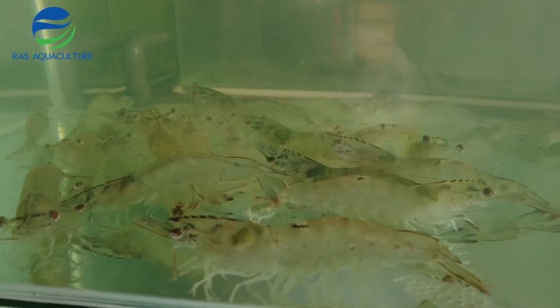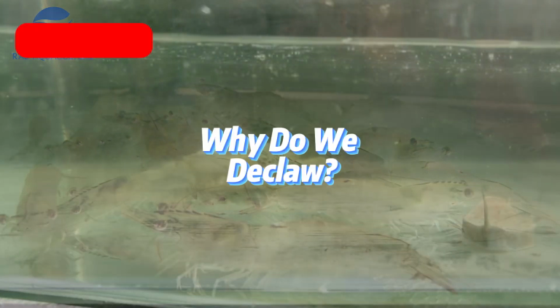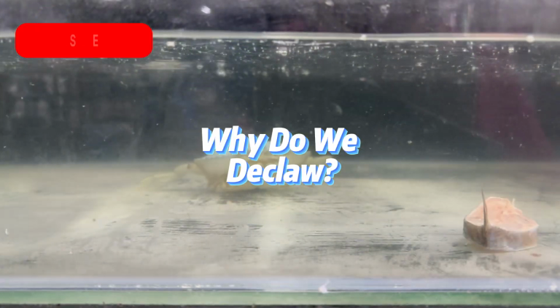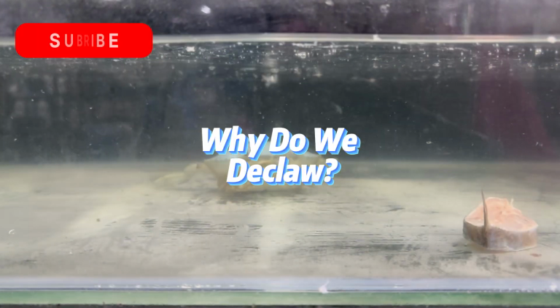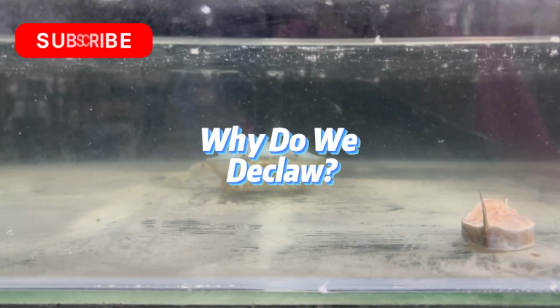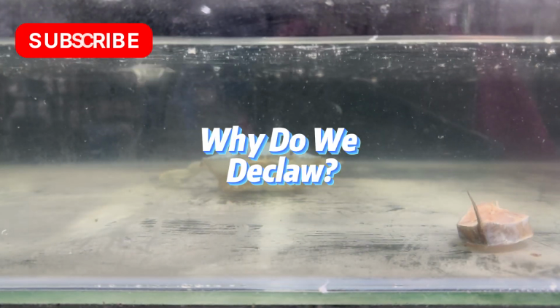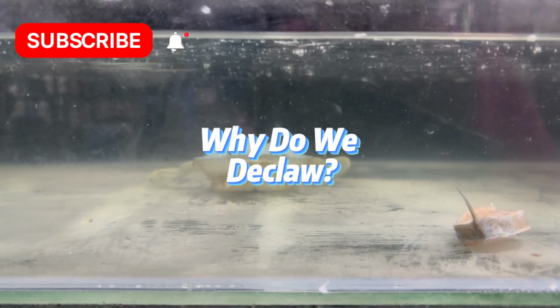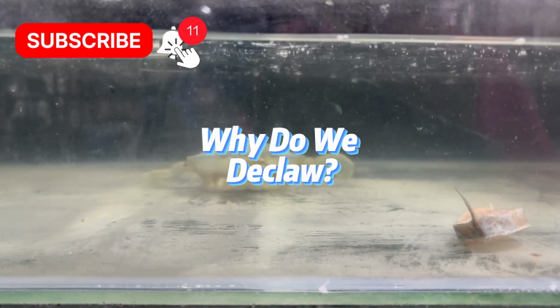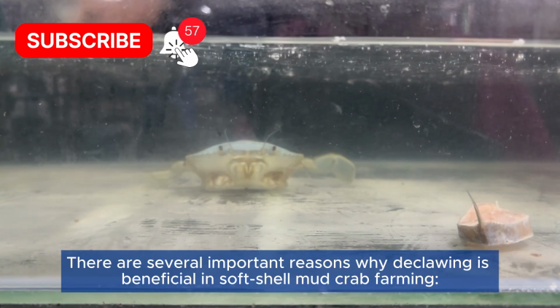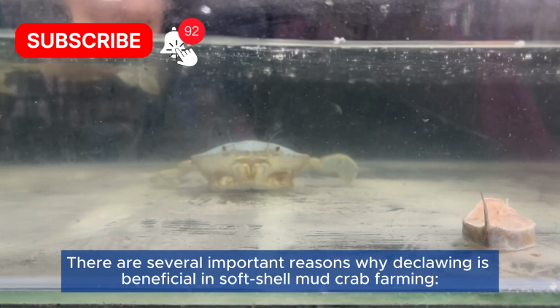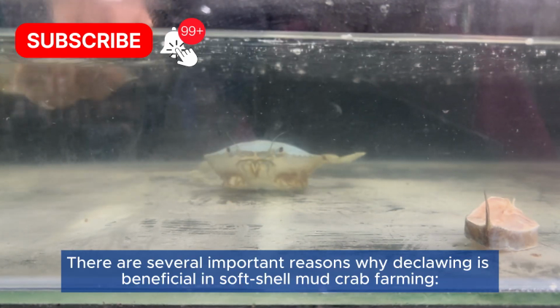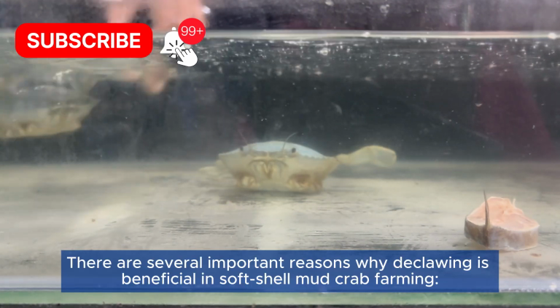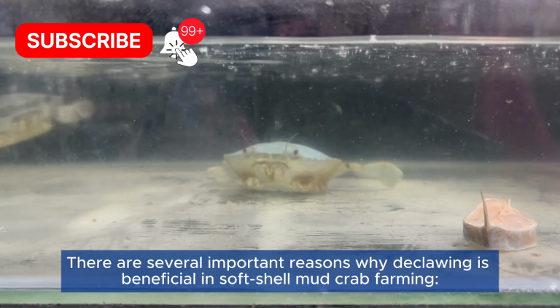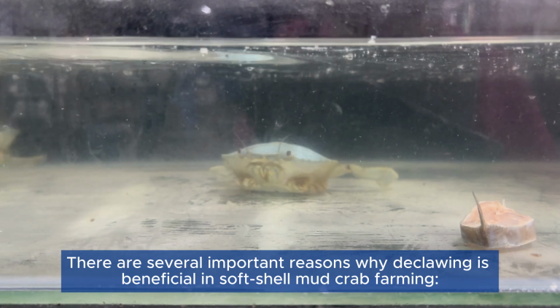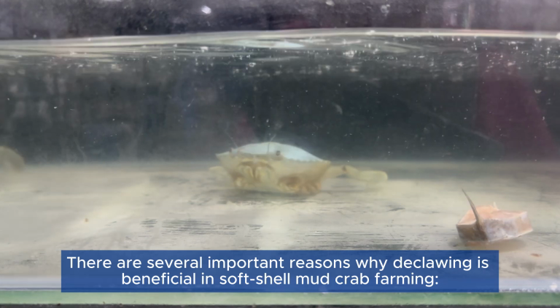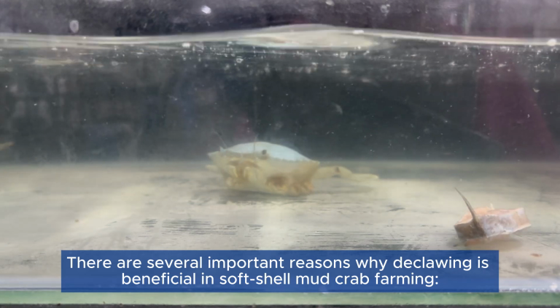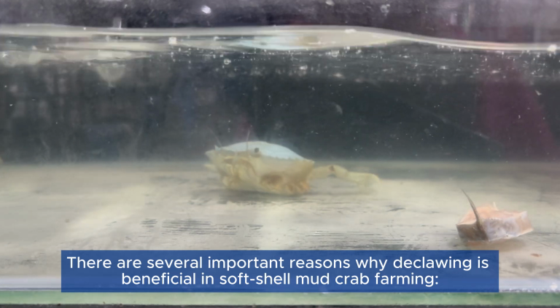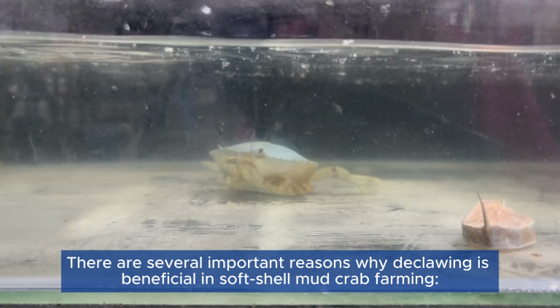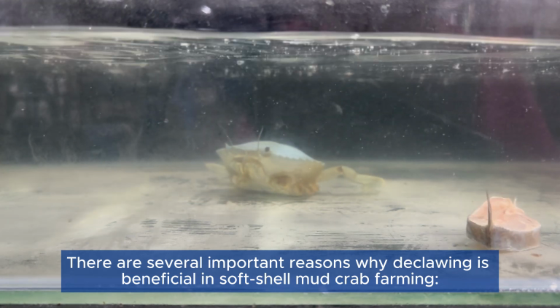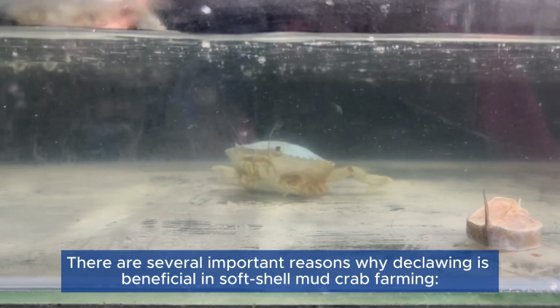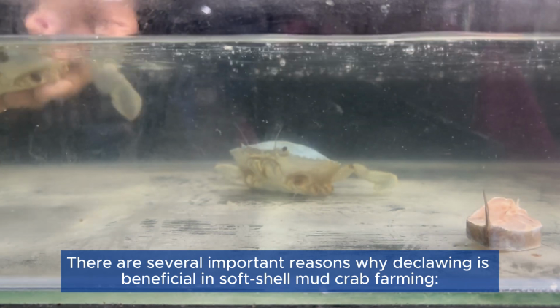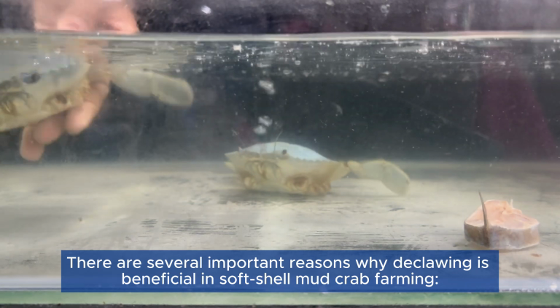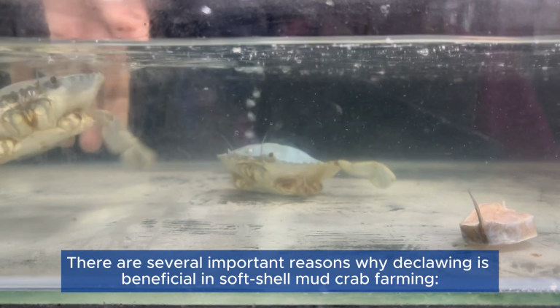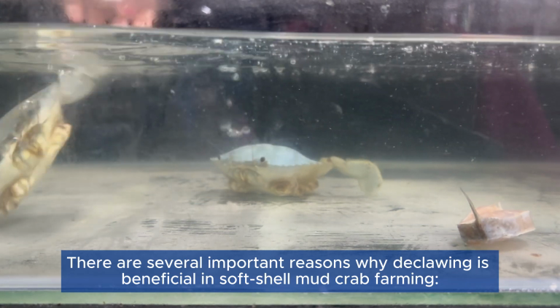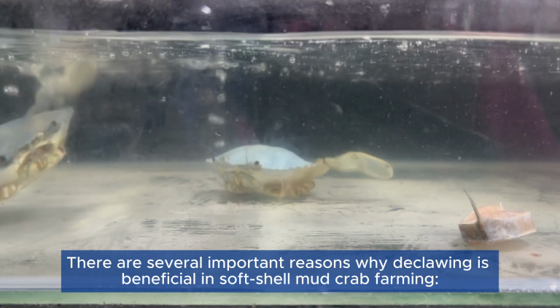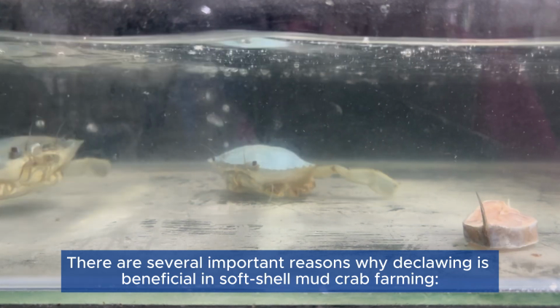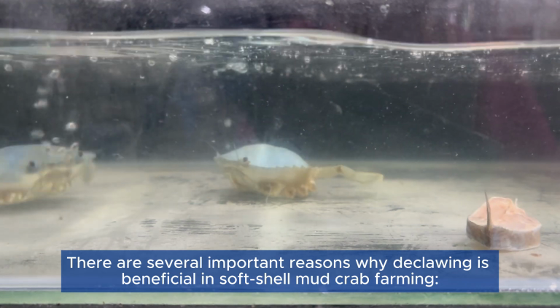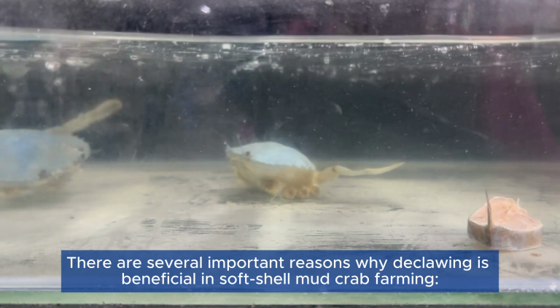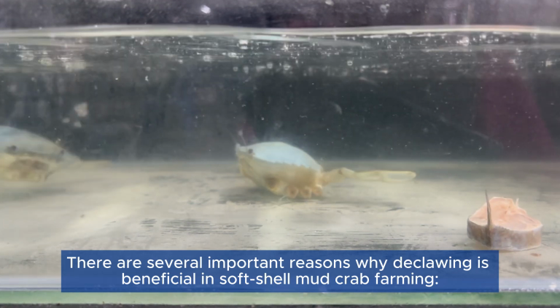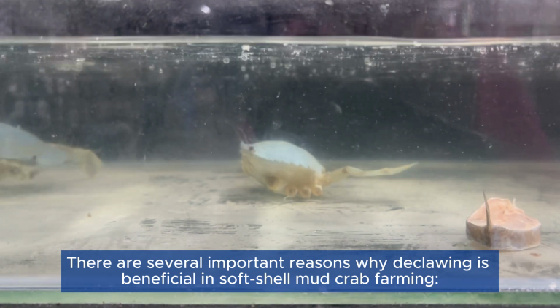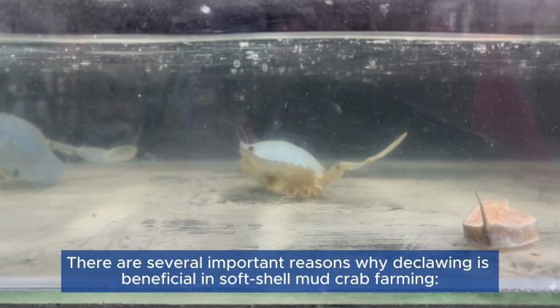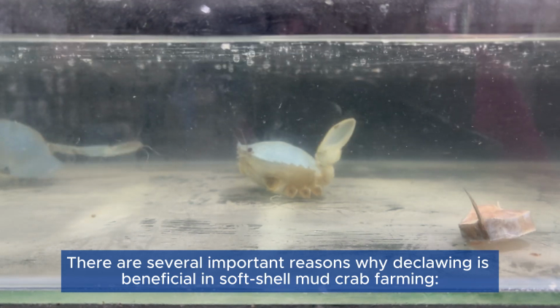Why do we declaw? There are several important reasons why declawing is beneficial in soft-shell mud crab farming.